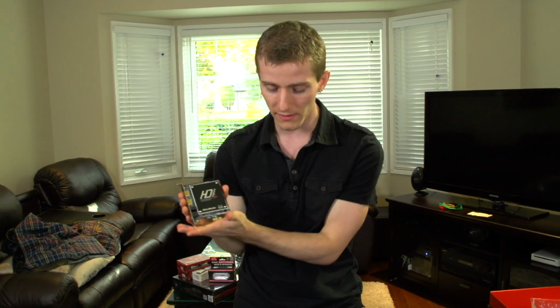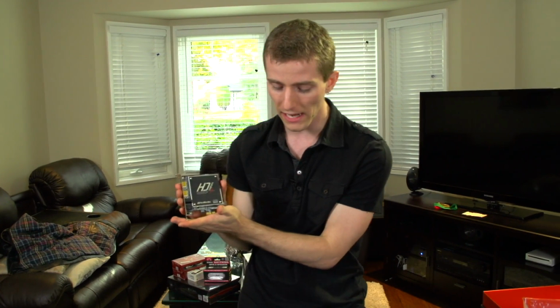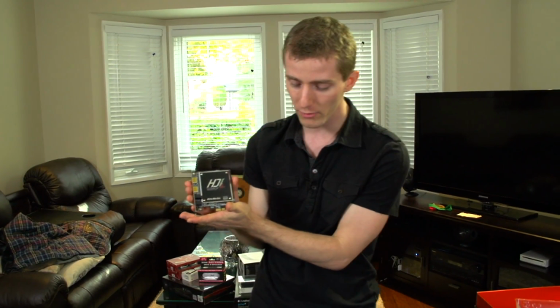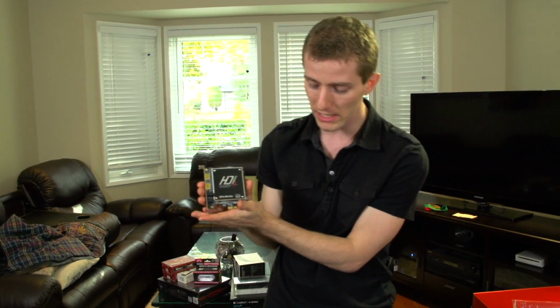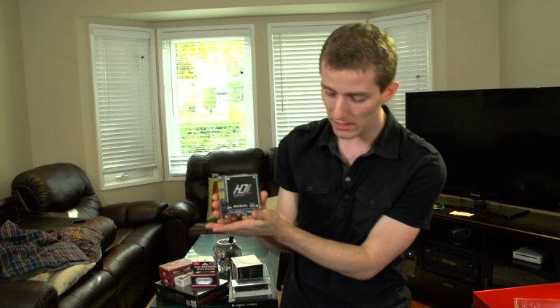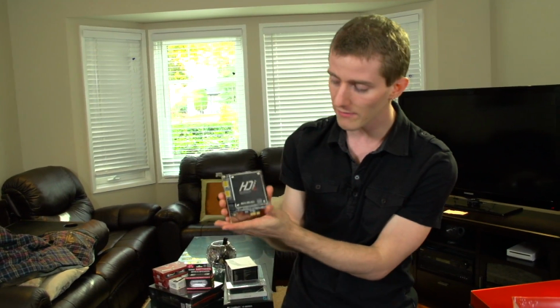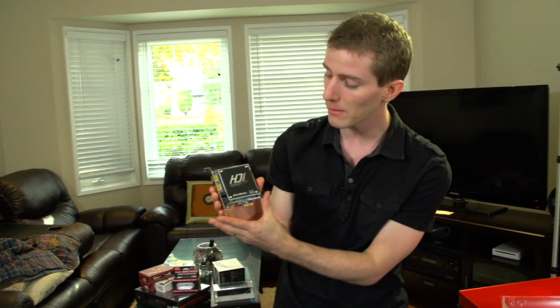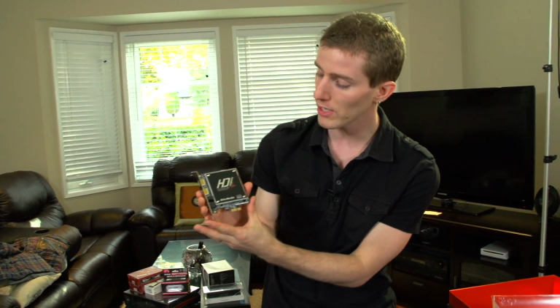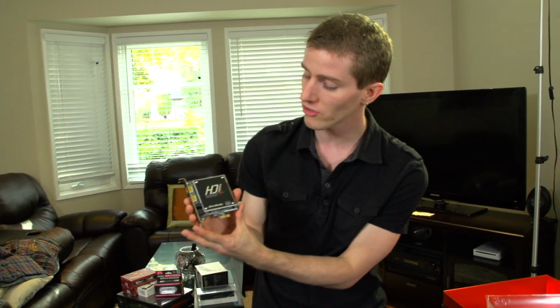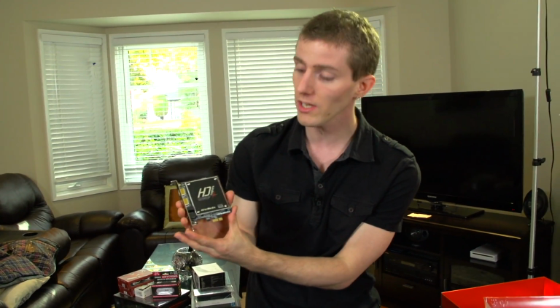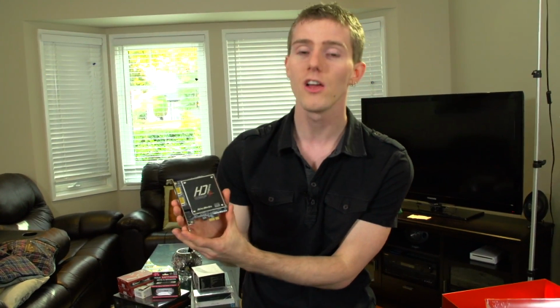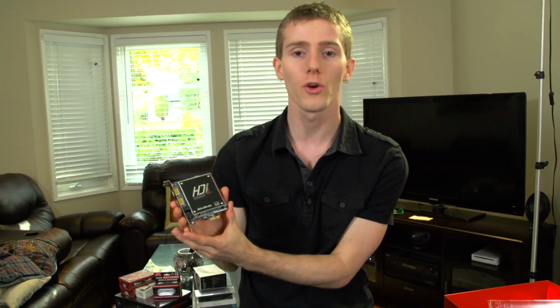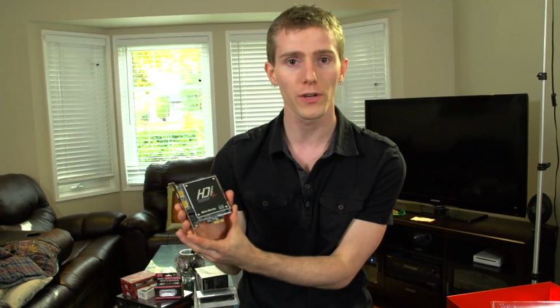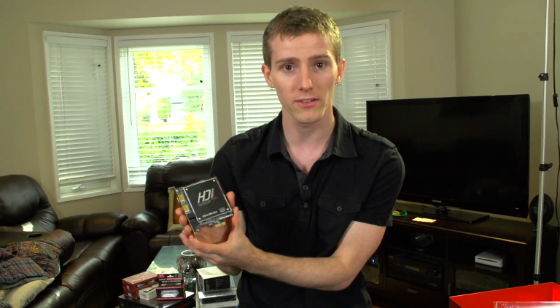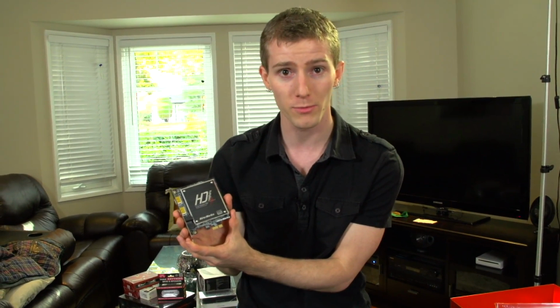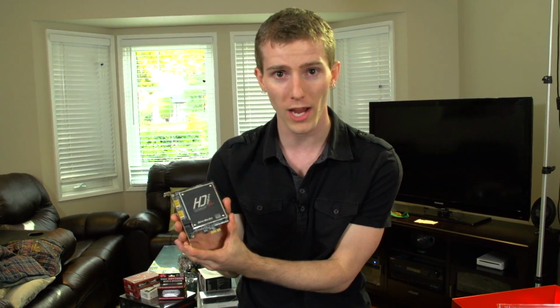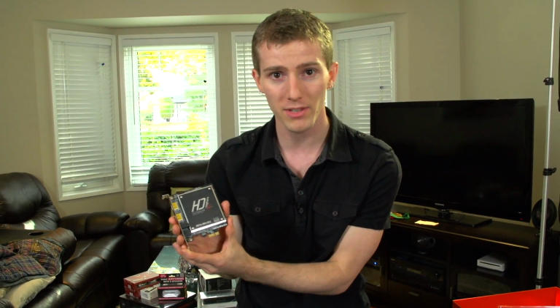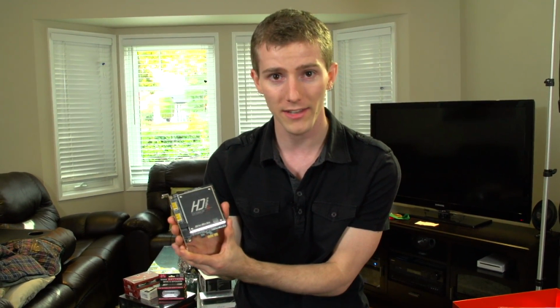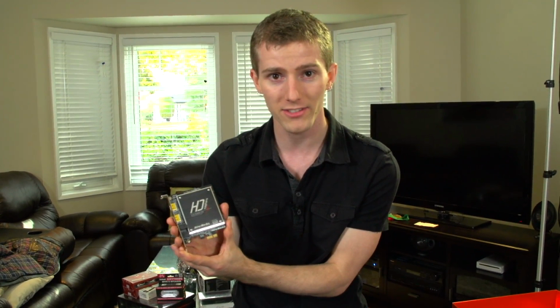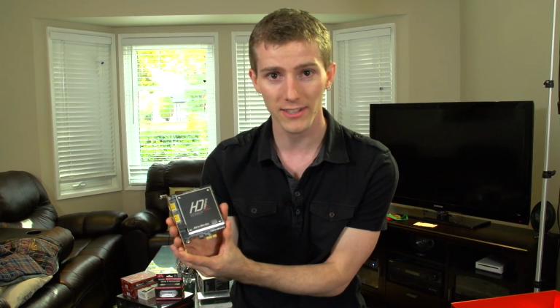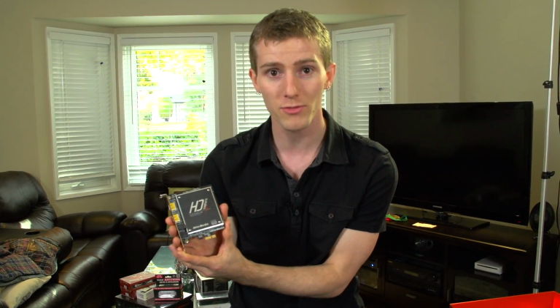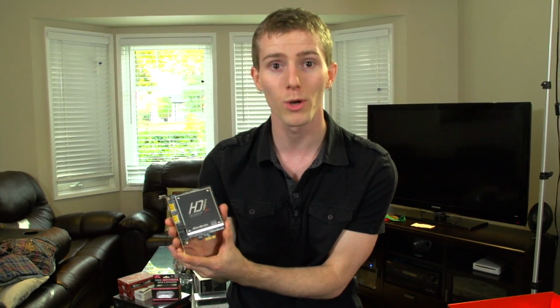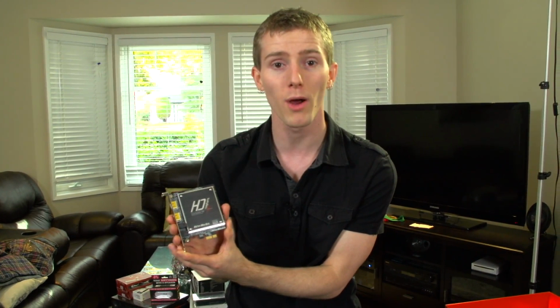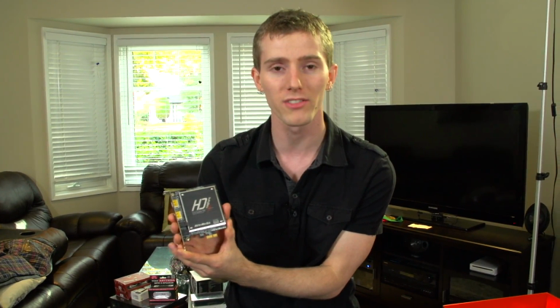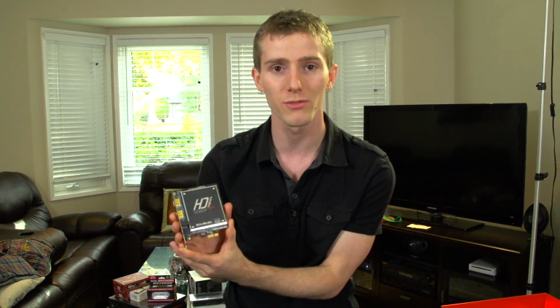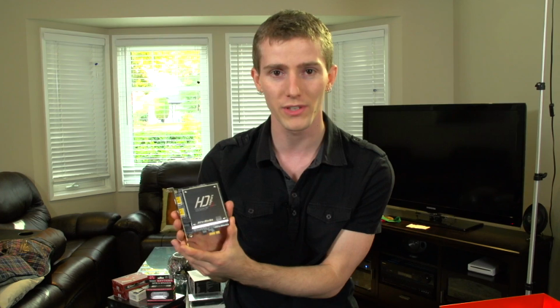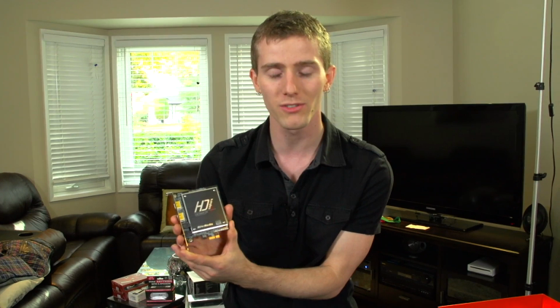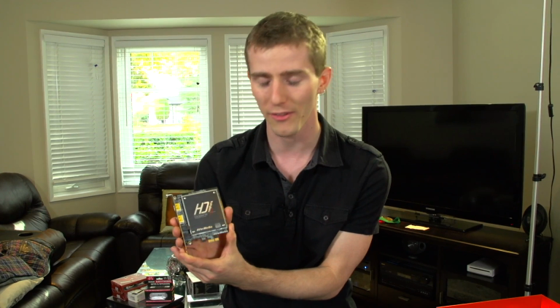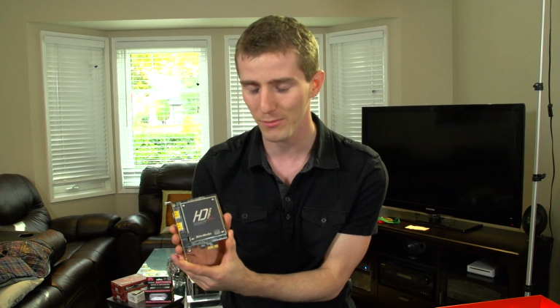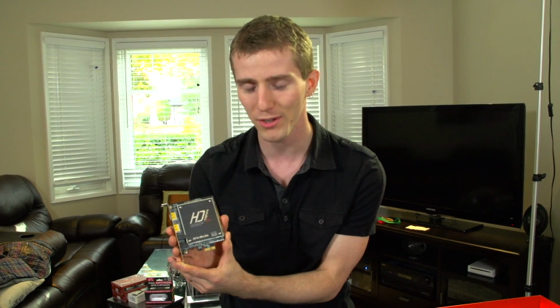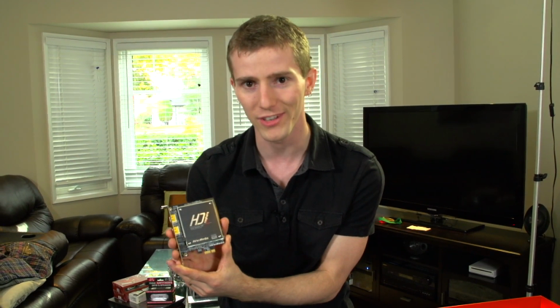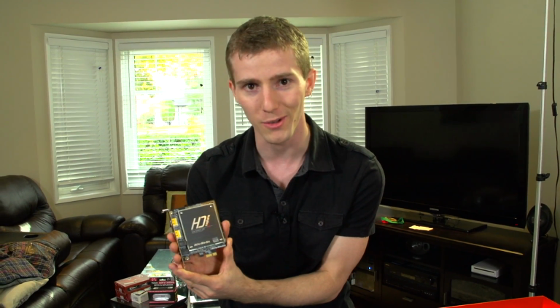Thank you for checking out my unboxing and first look at the AVerMedia Live Gamer HD. Don't forget to subscribe to Linus Tech Tips for more unboxings, reviews, and other computer videos.